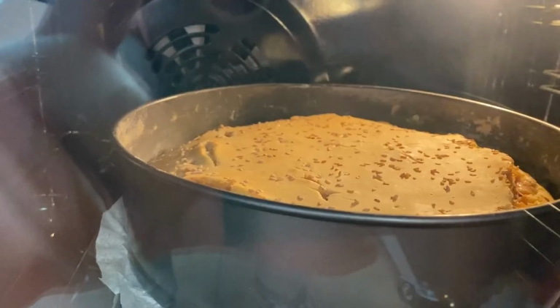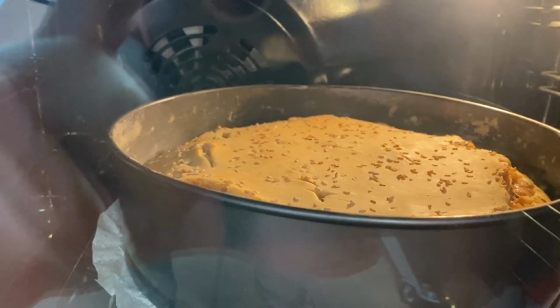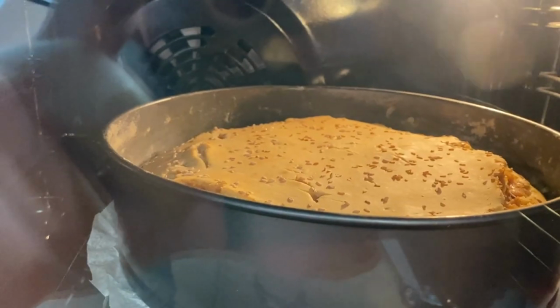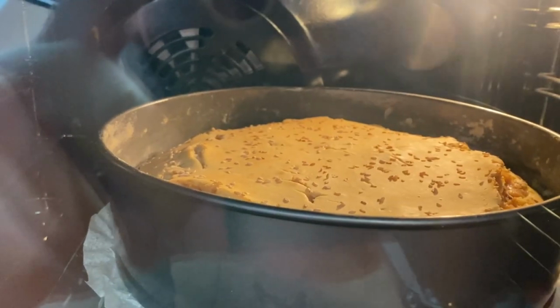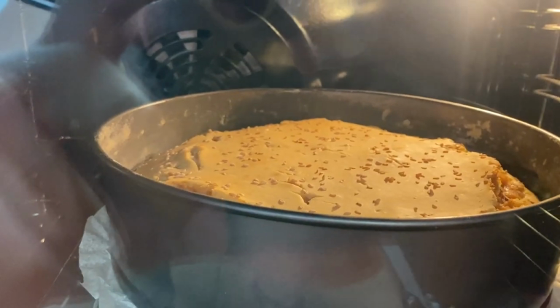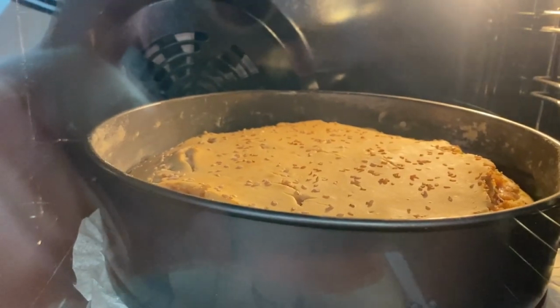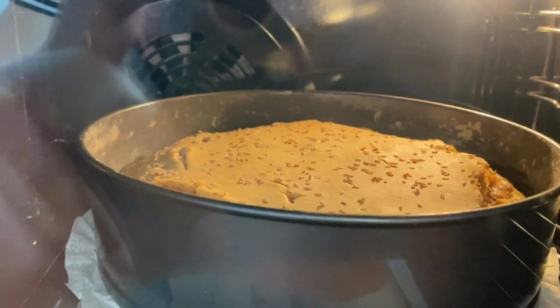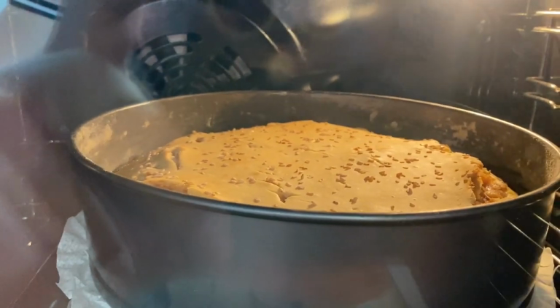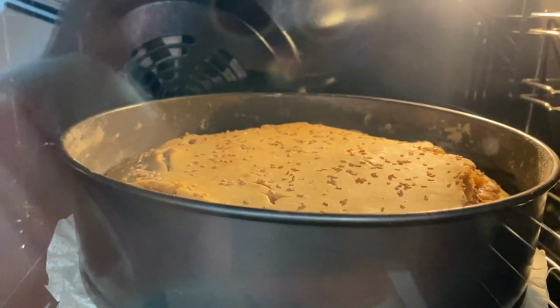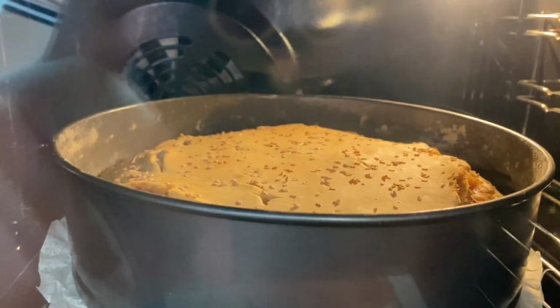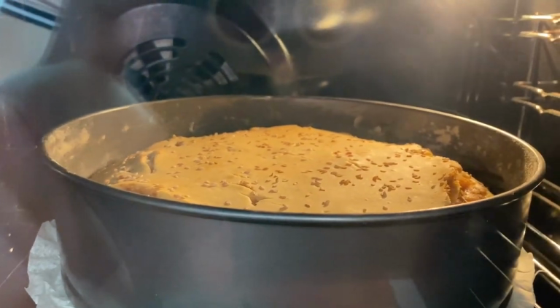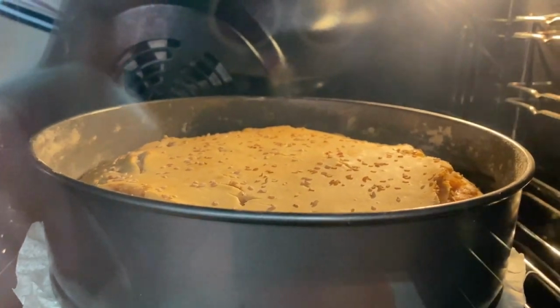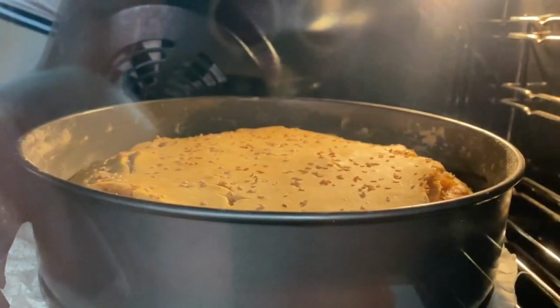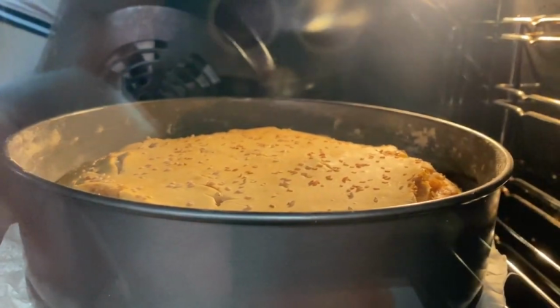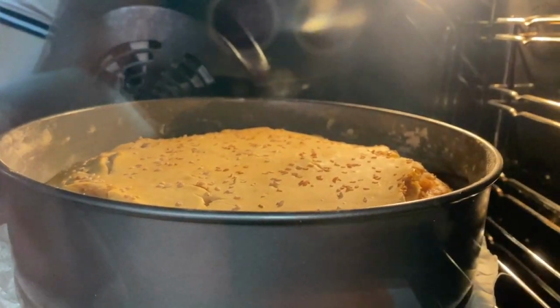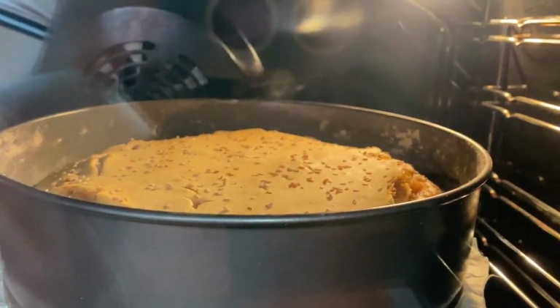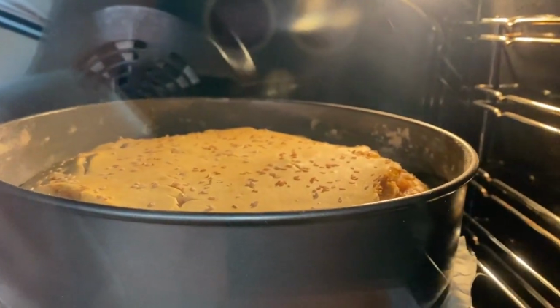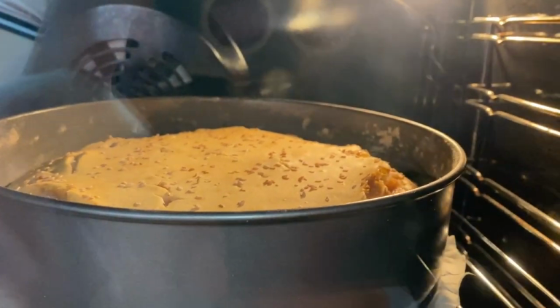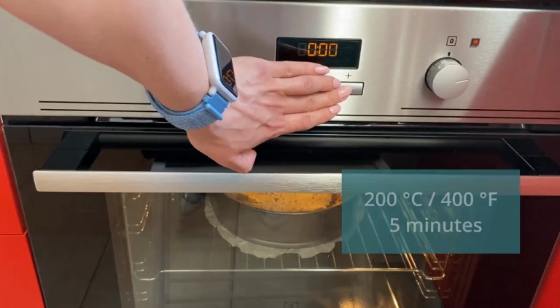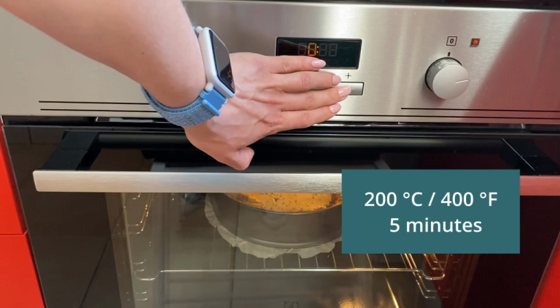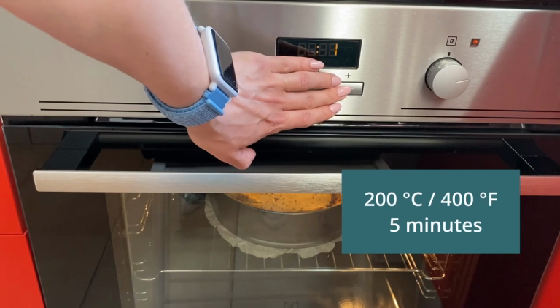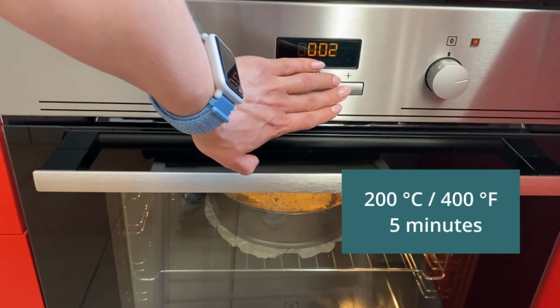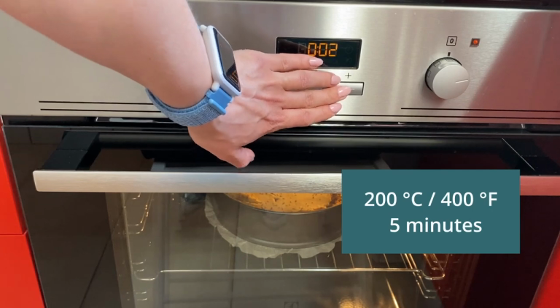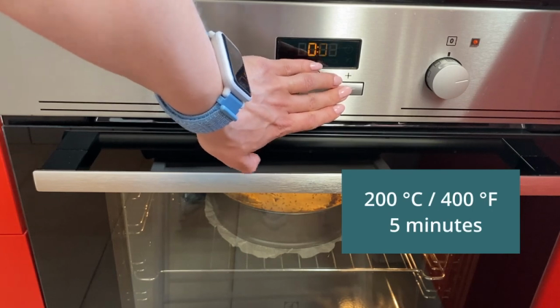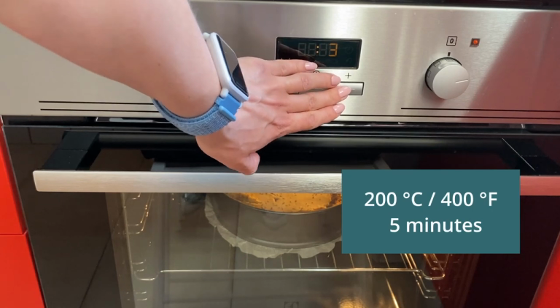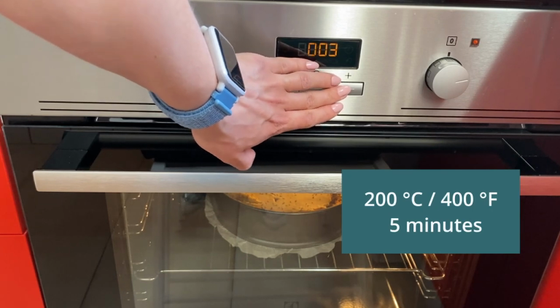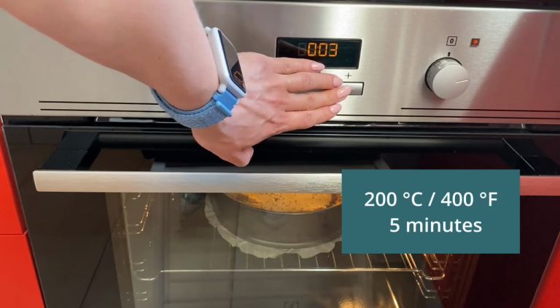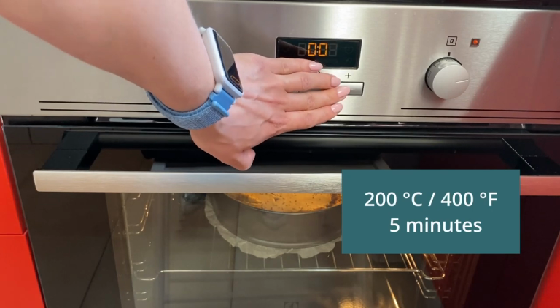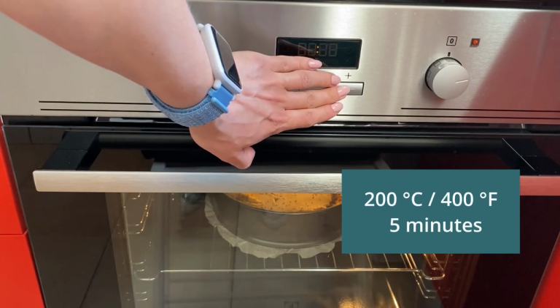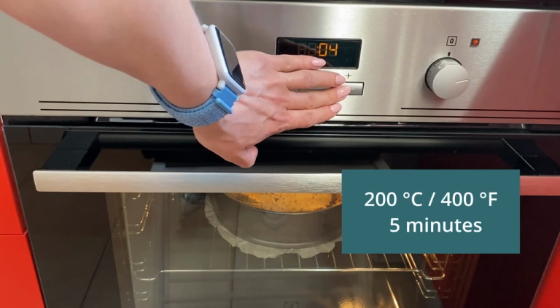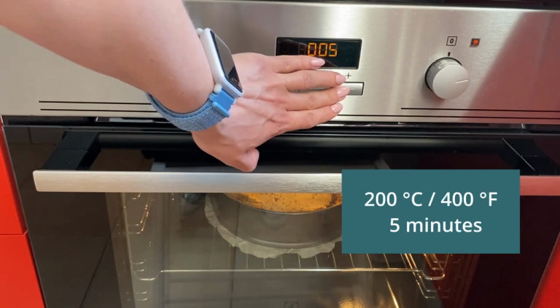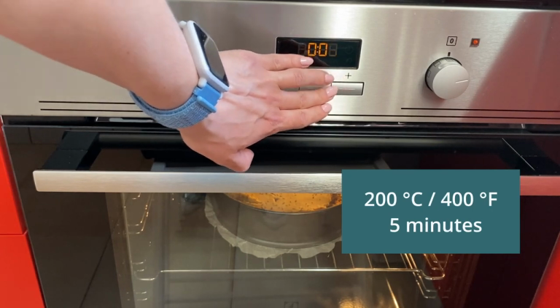Then reduce the temperature to 180 degrees and bake for another 30 minutes. If the crust of the pie is not browned, leave it for another 5 minutes at a temperature of 200 degrees.